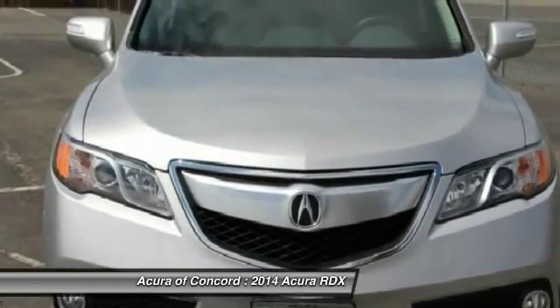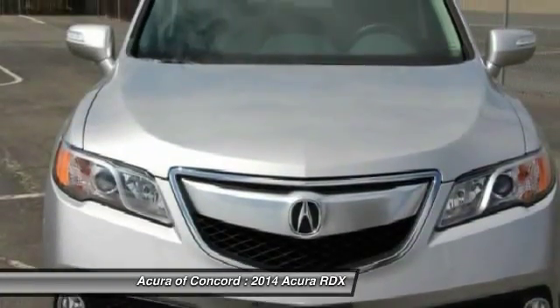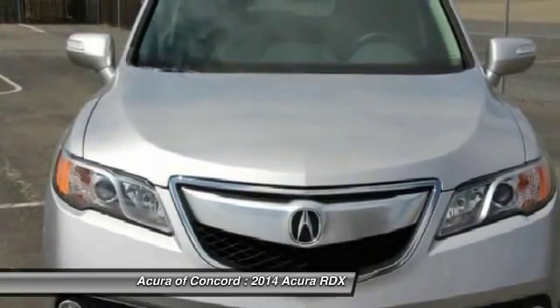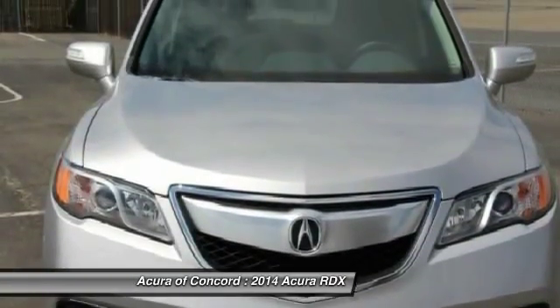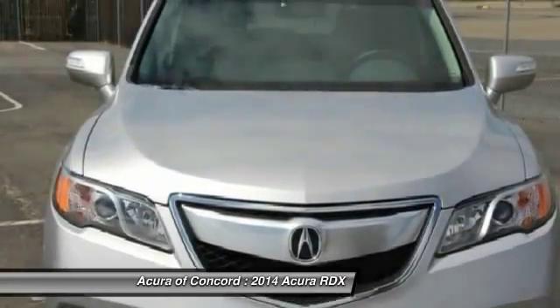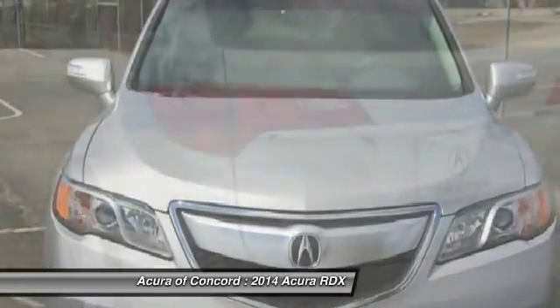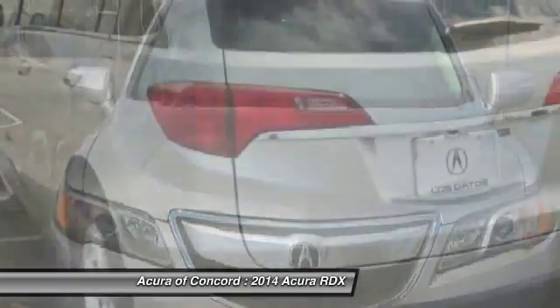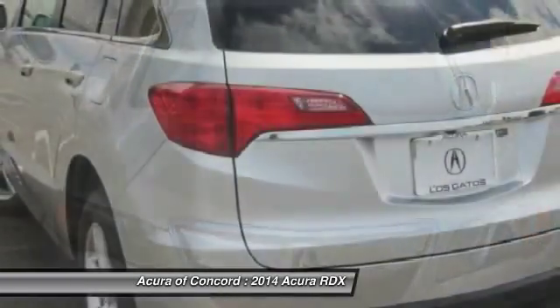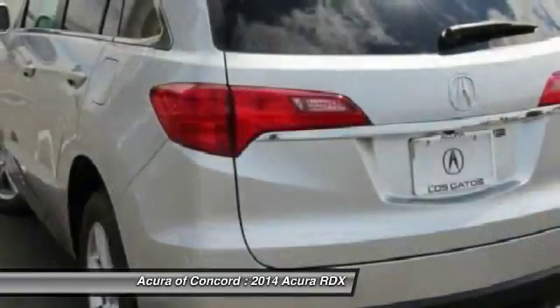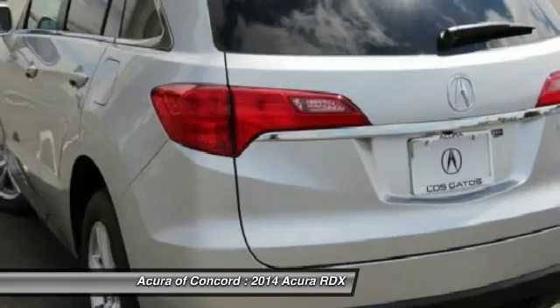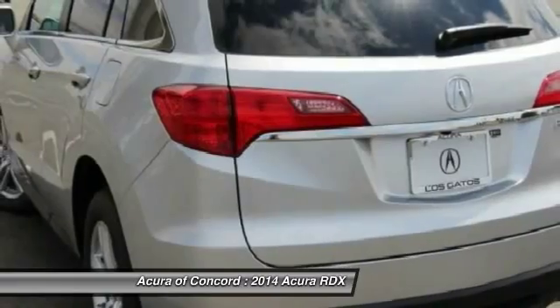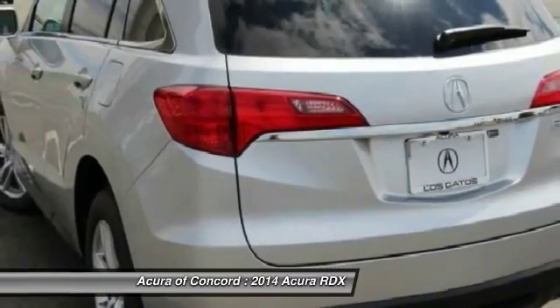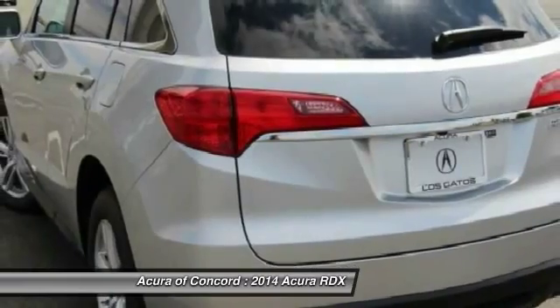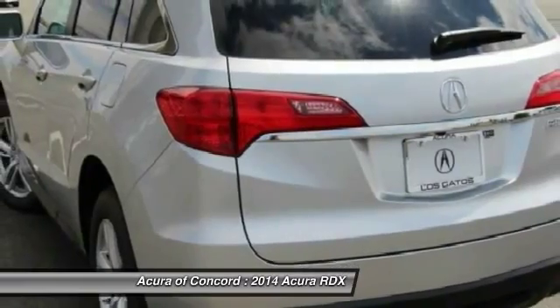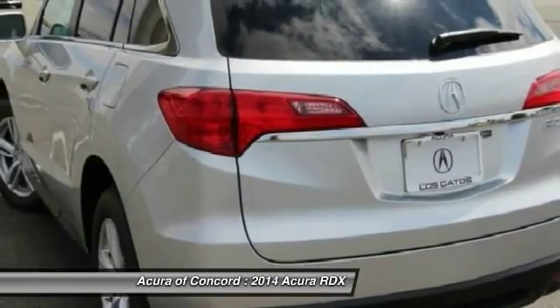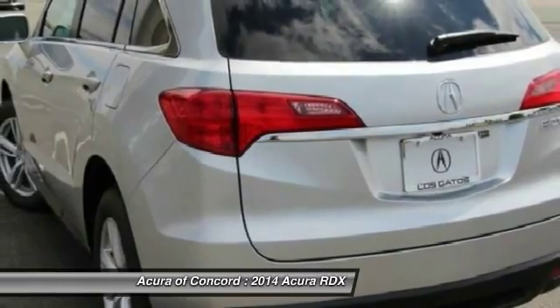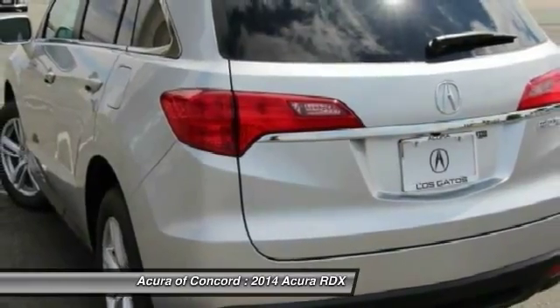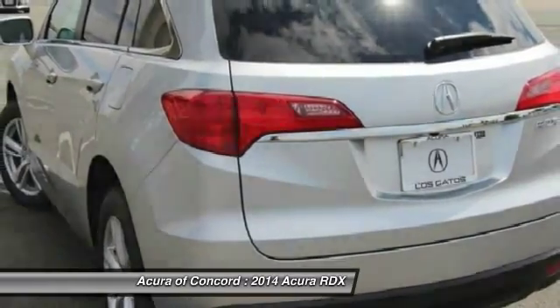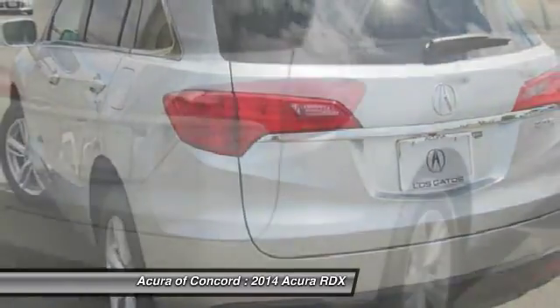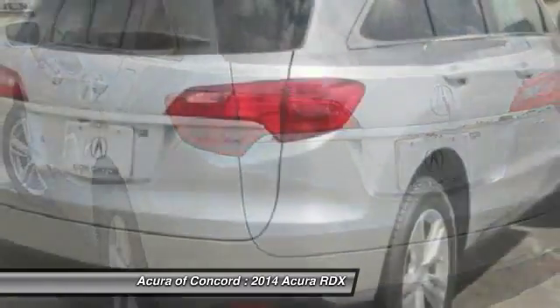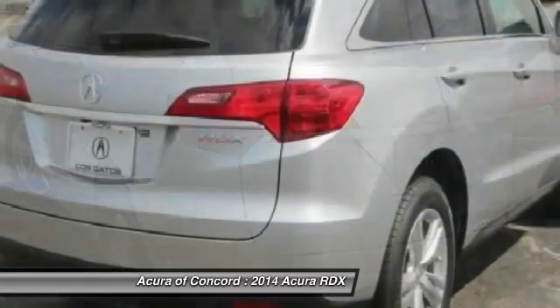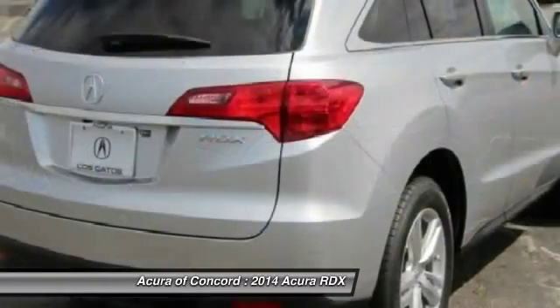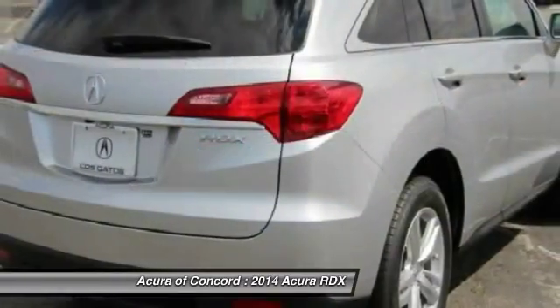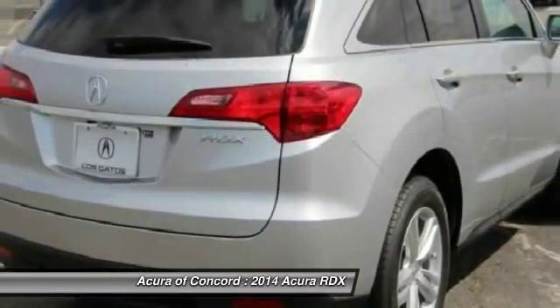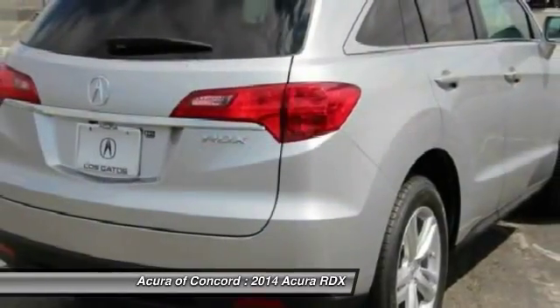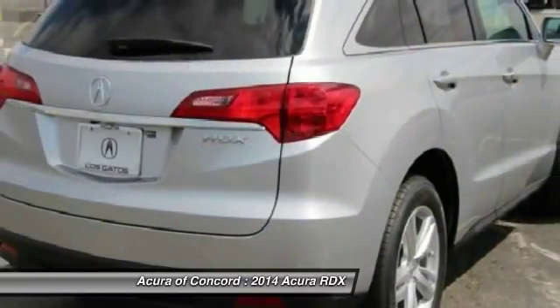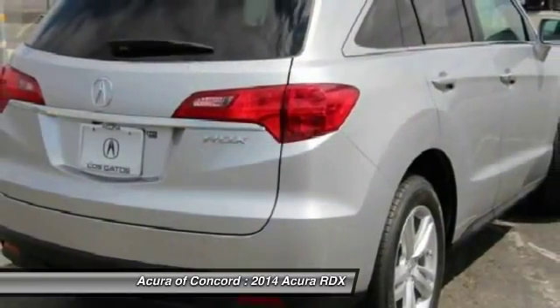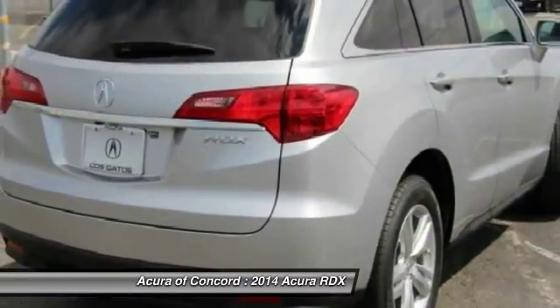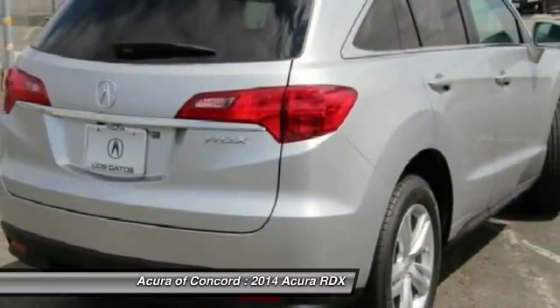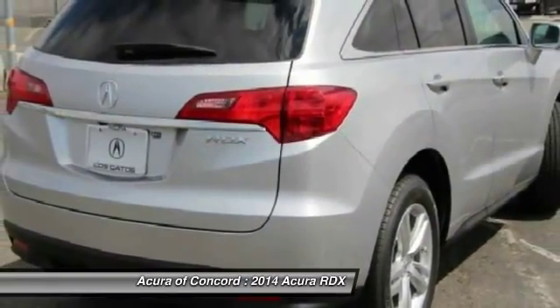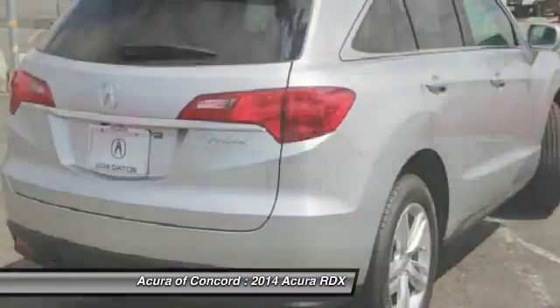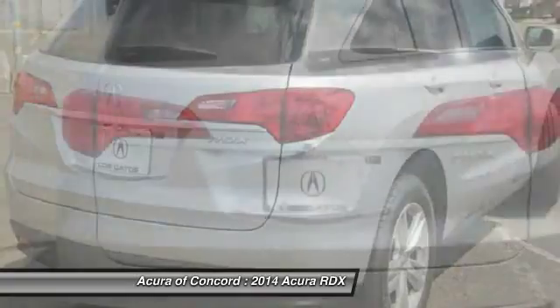Technology package. A vehicle like this doesn't come along every day. Come in and get it before someone else does.